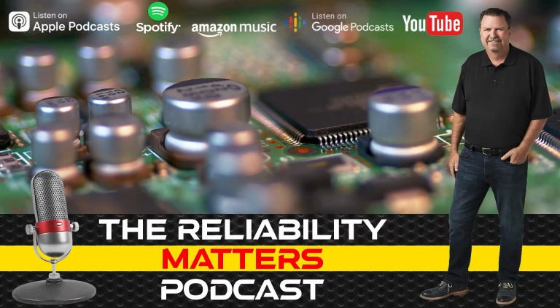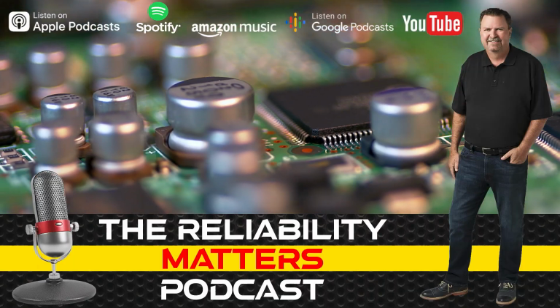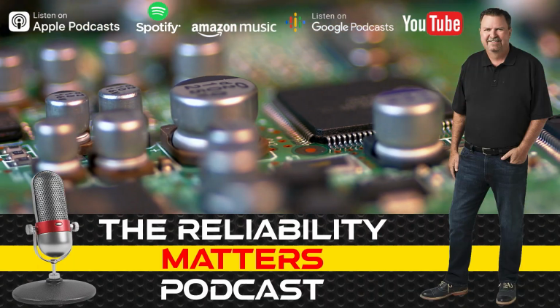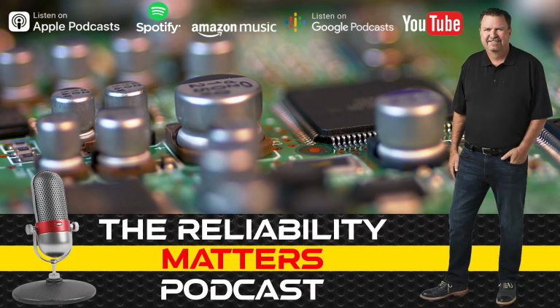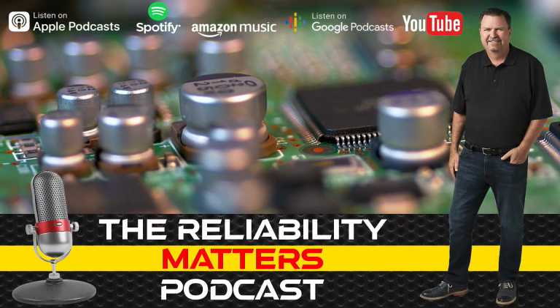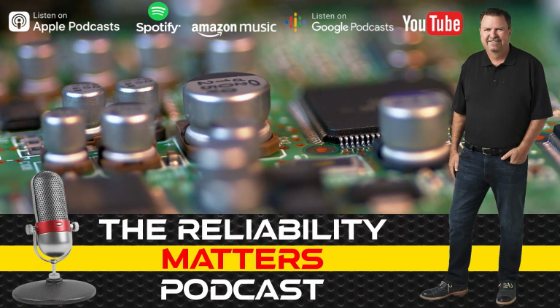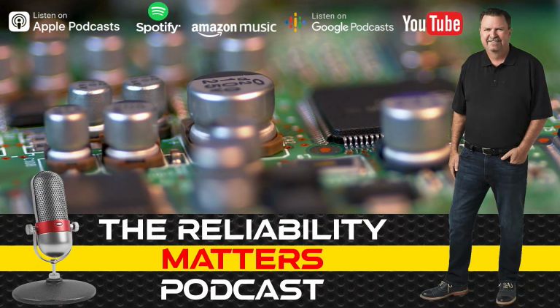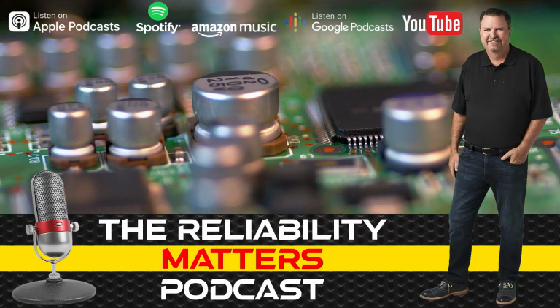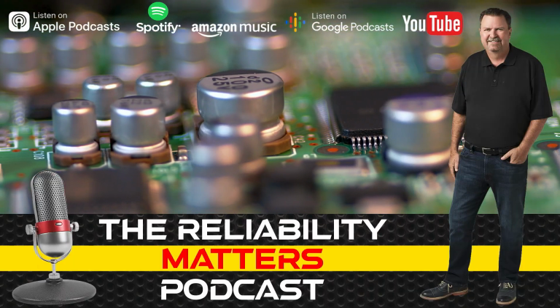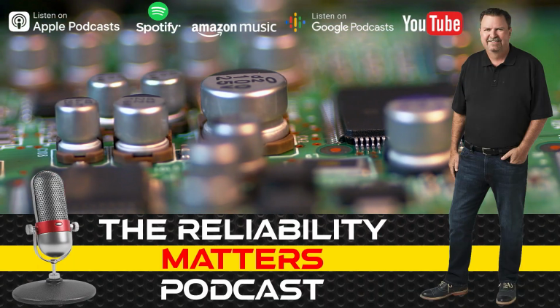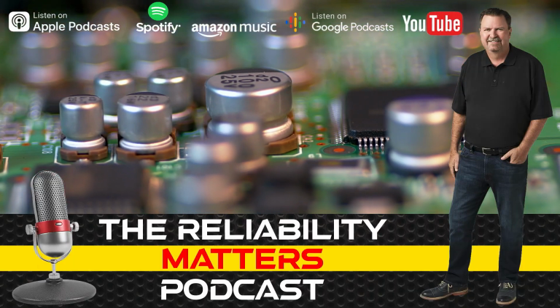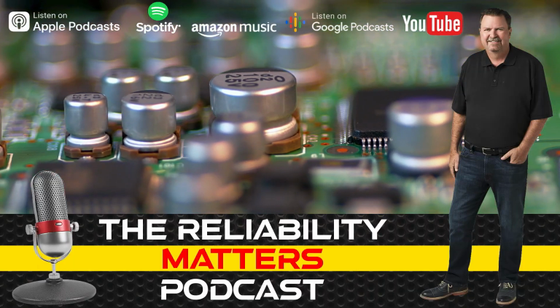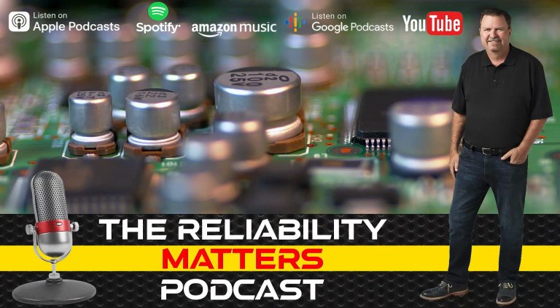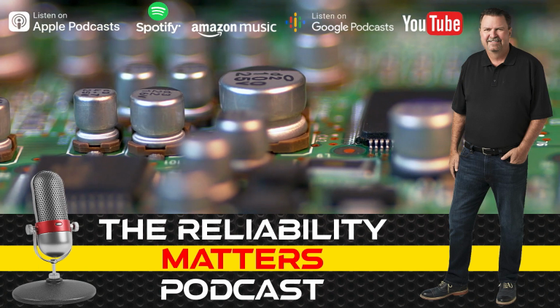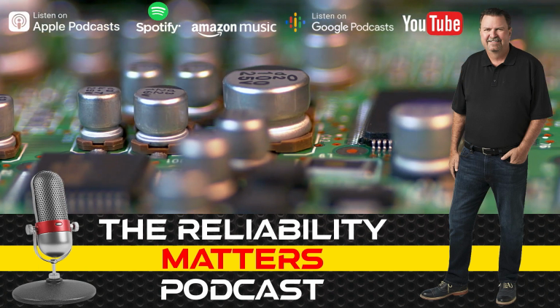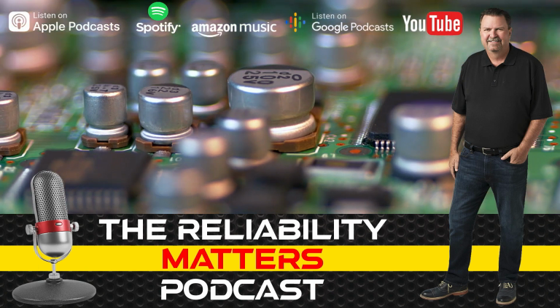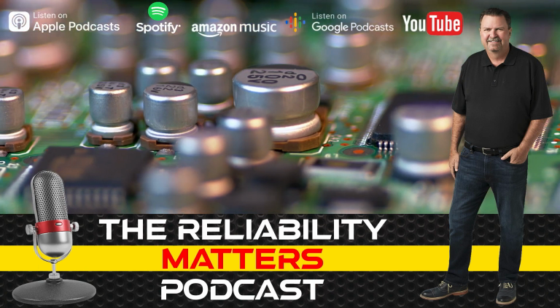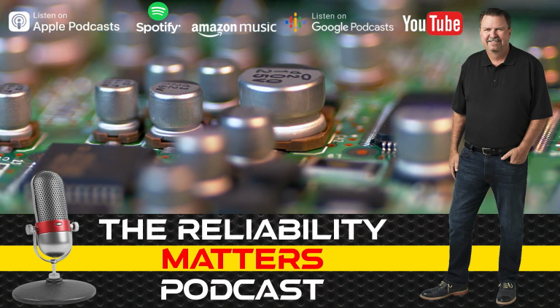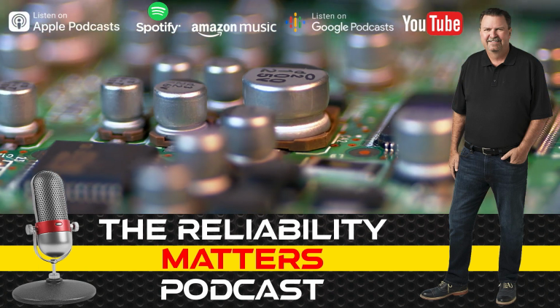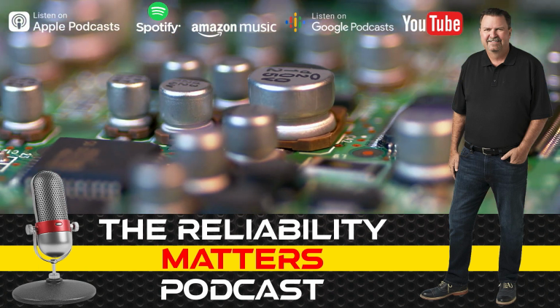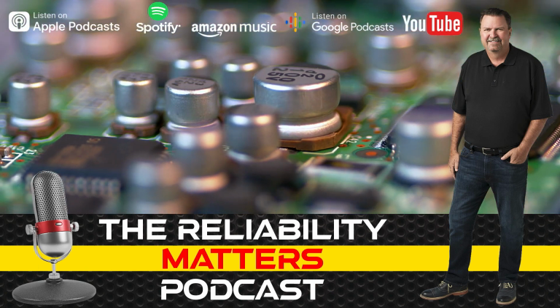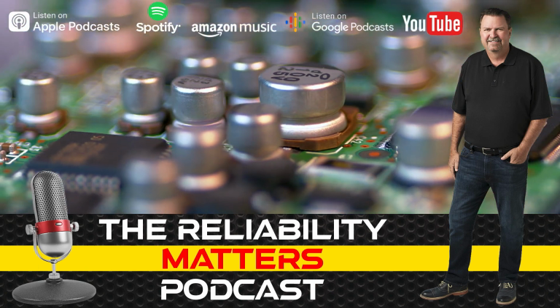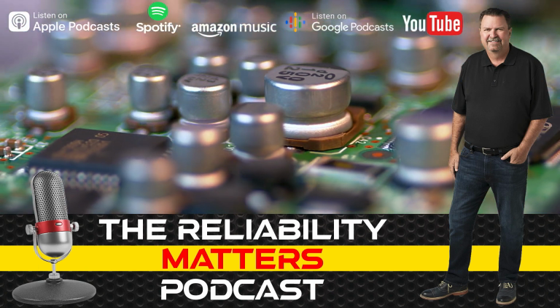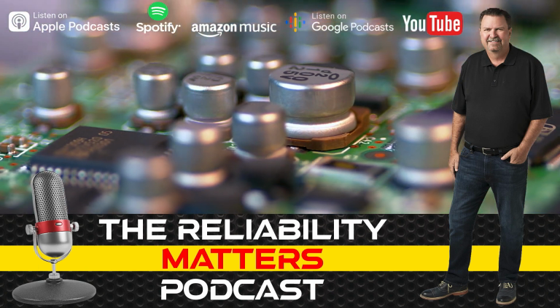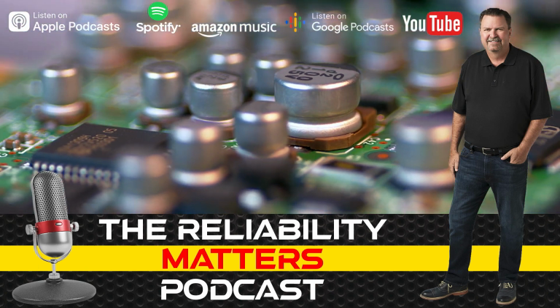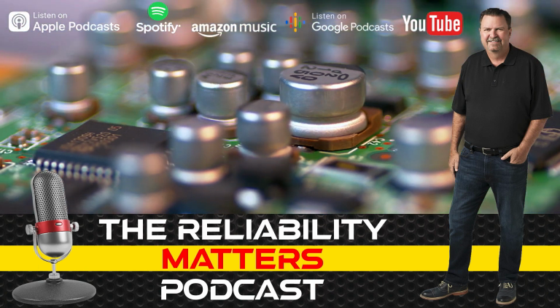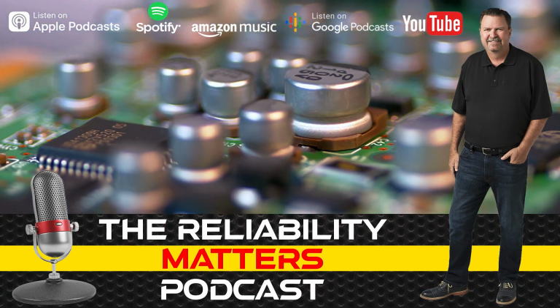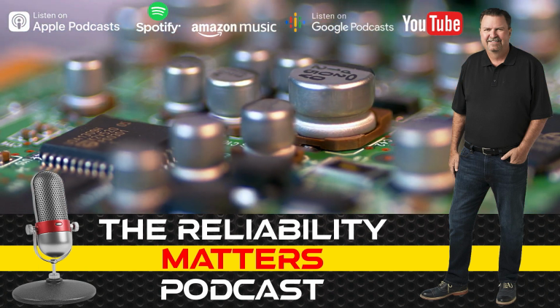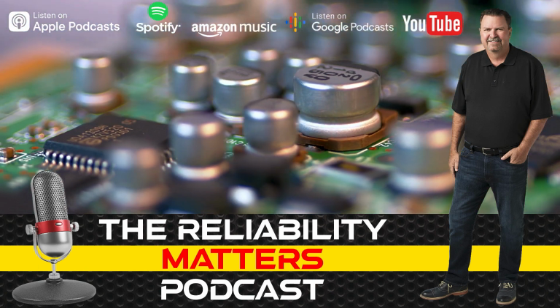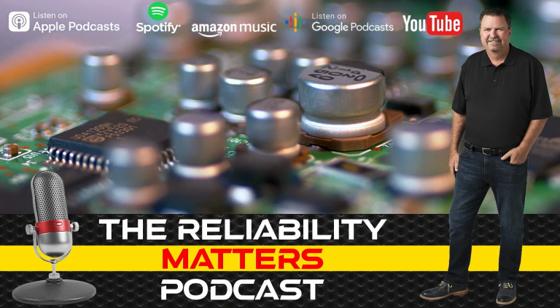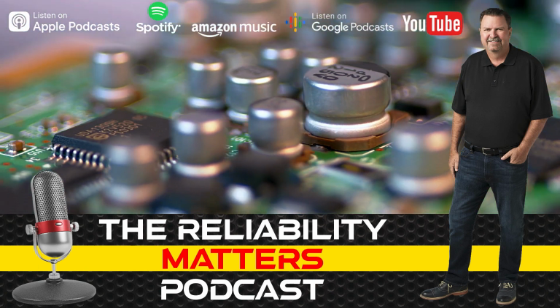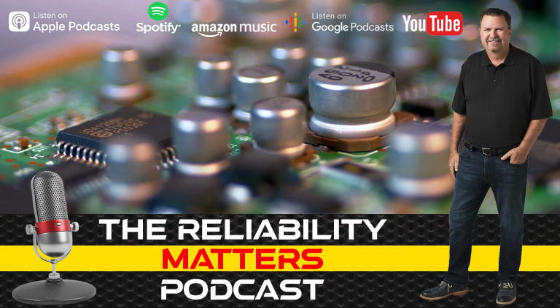Join us on the second and fourth Tuesday of each month for new episodes of Reliability Matters.